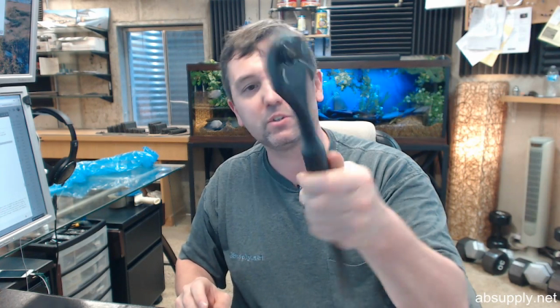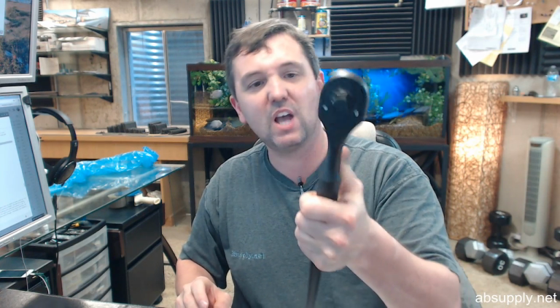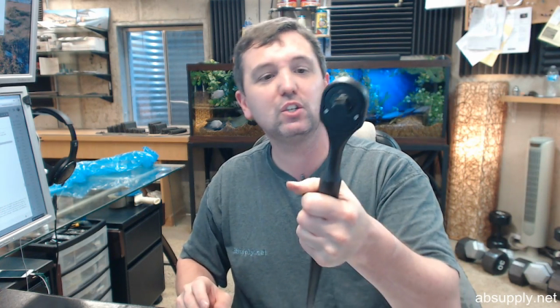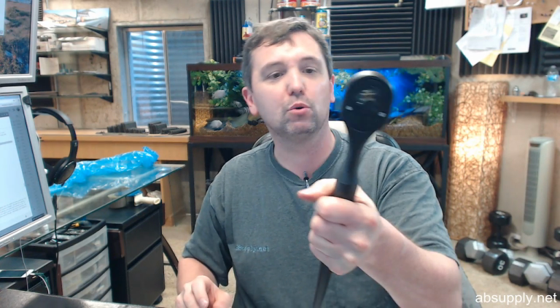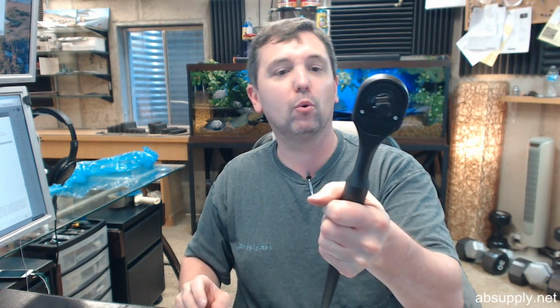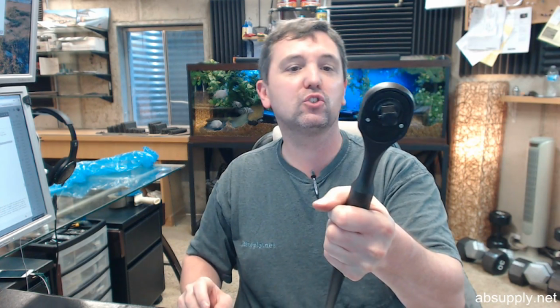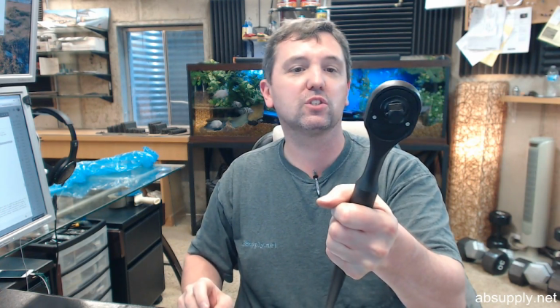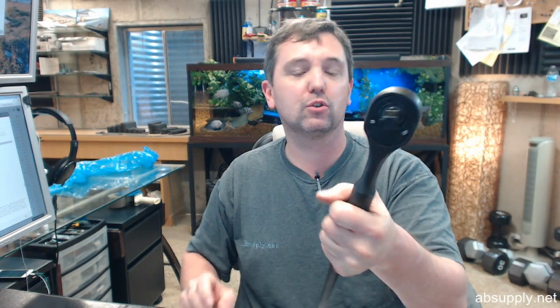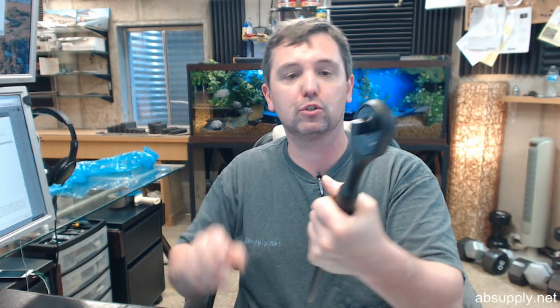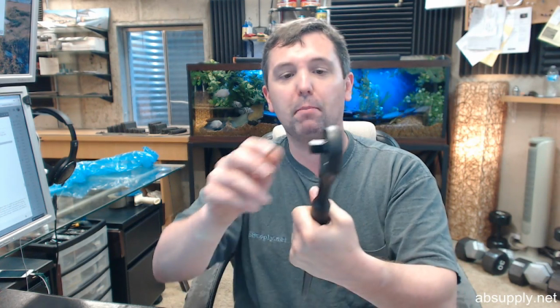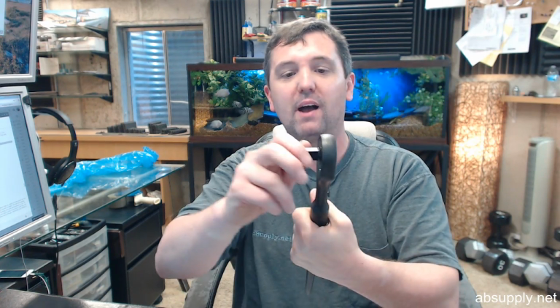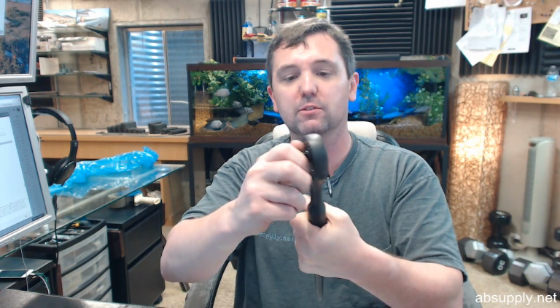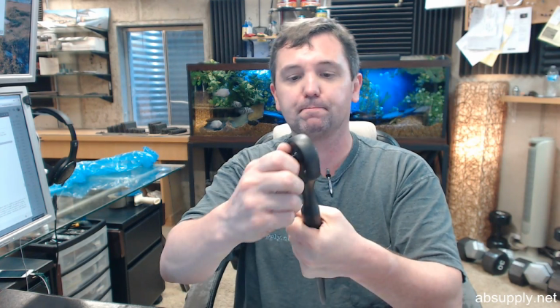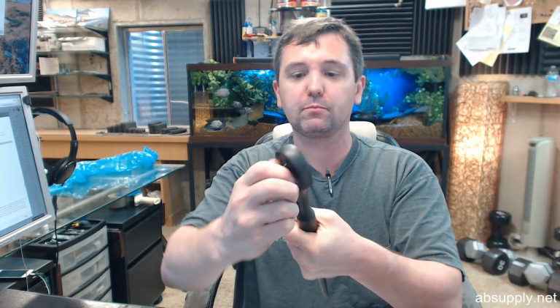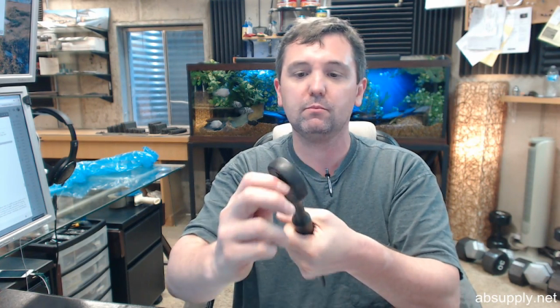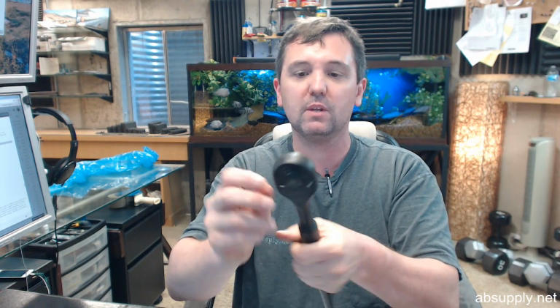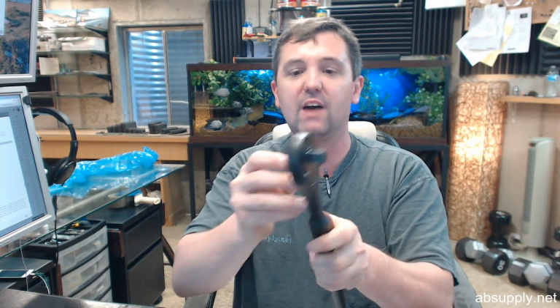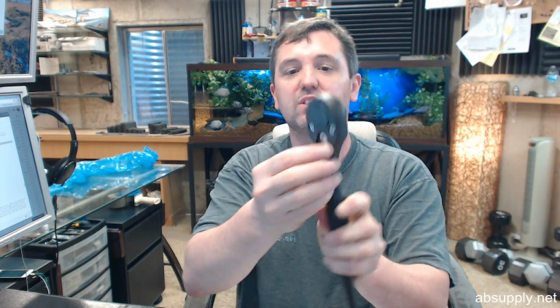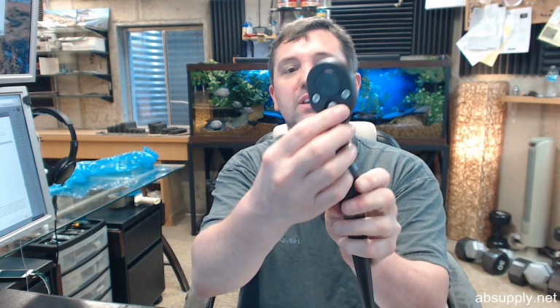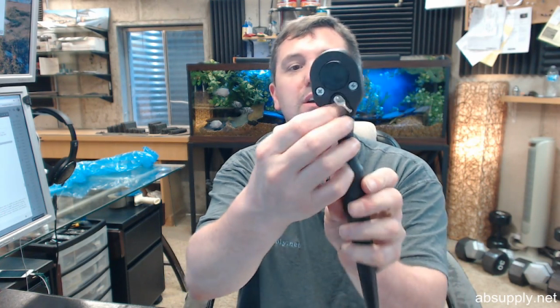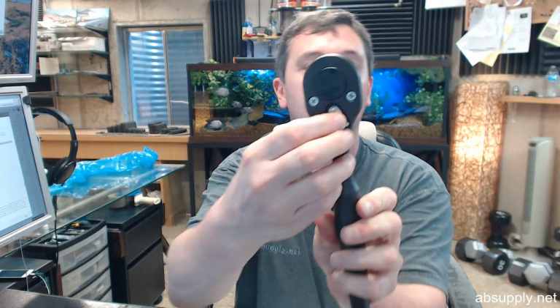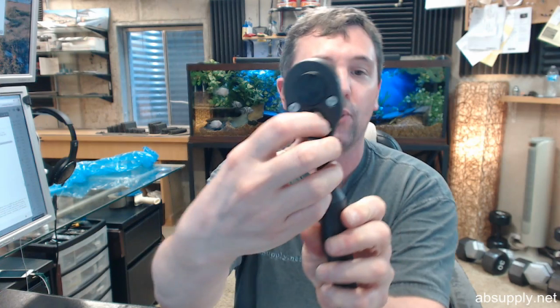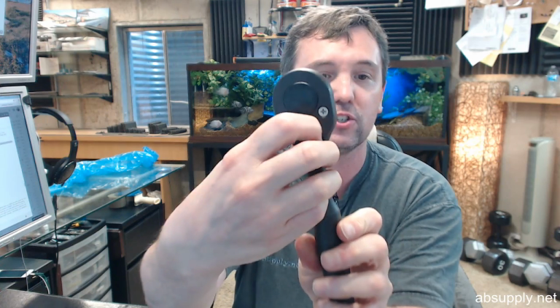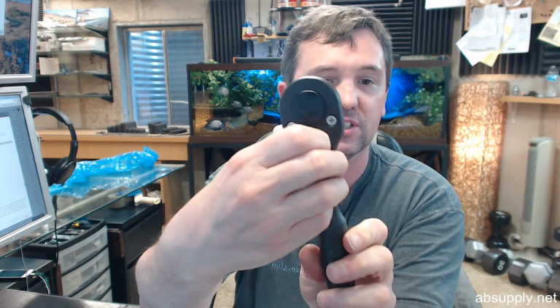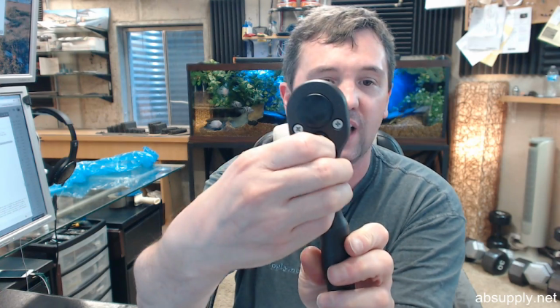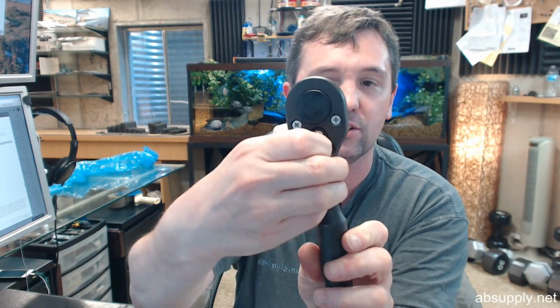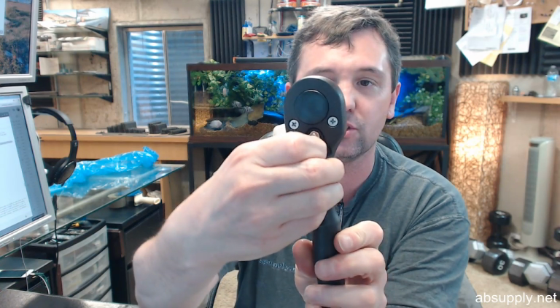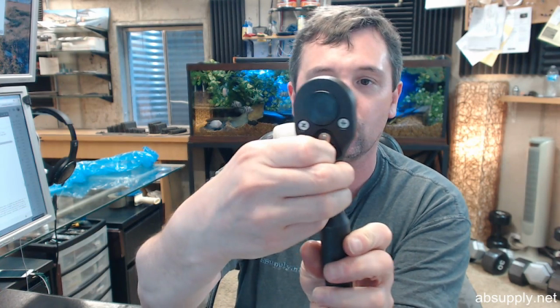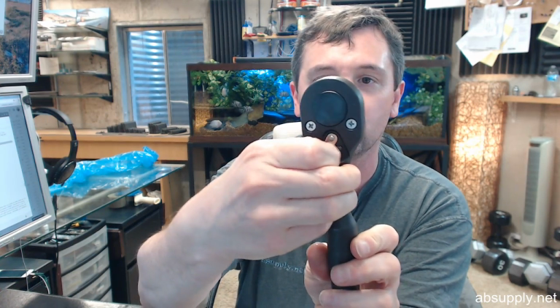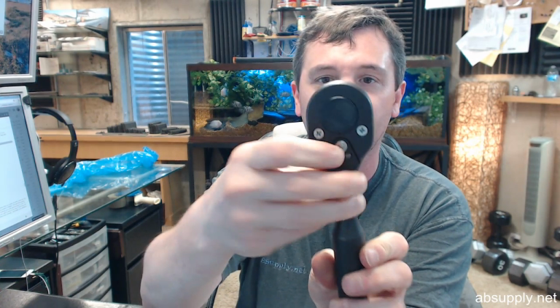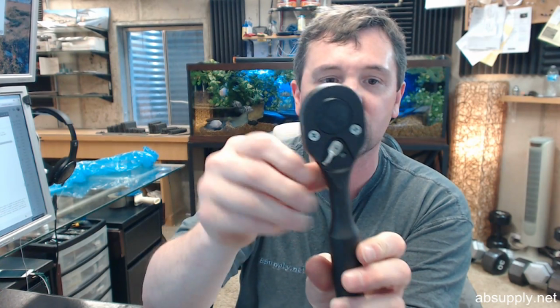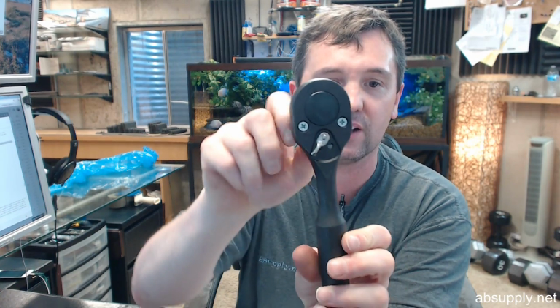It's a heavy tool, weighs just under 2 pounds, obviously ratchet style controlled with that toggle.